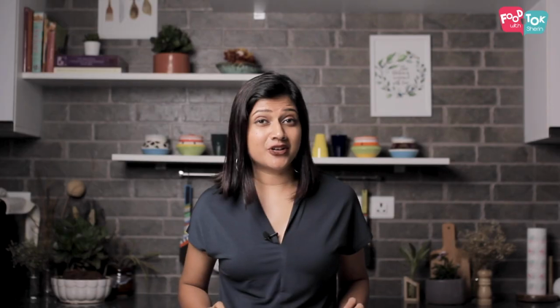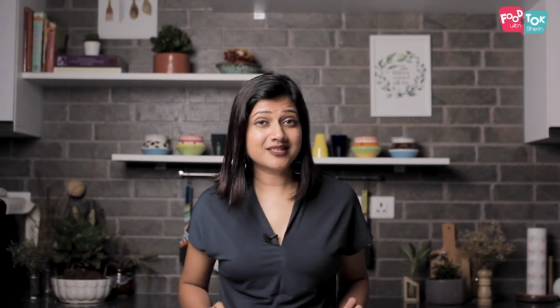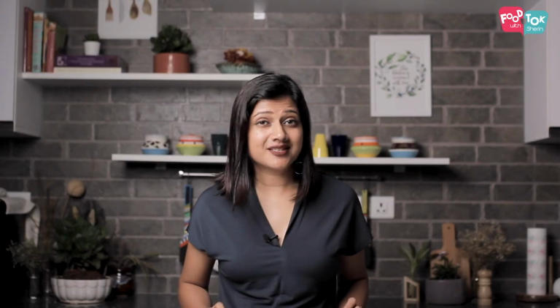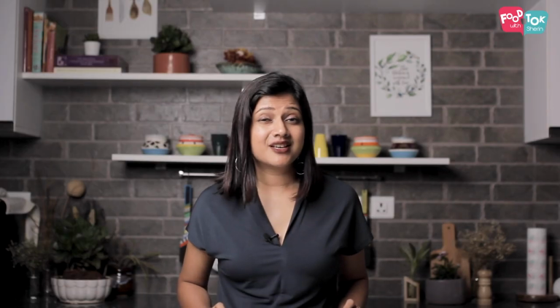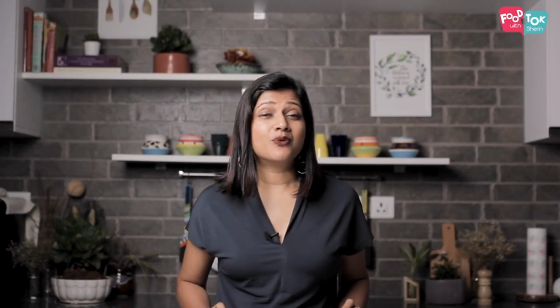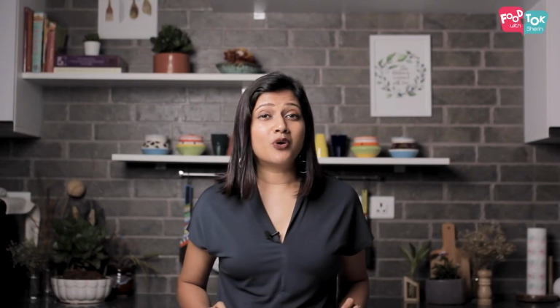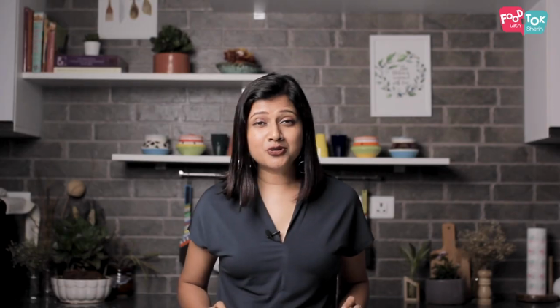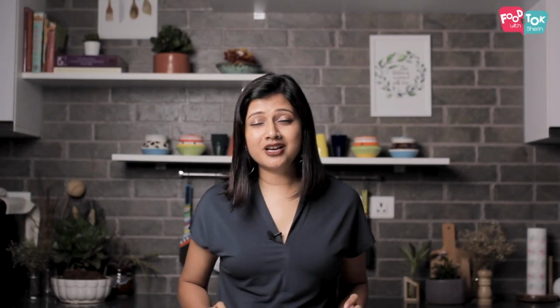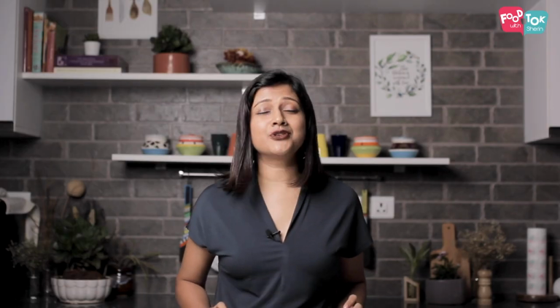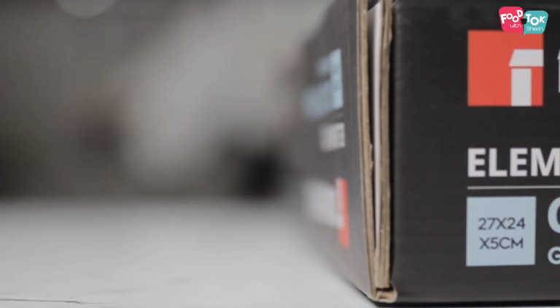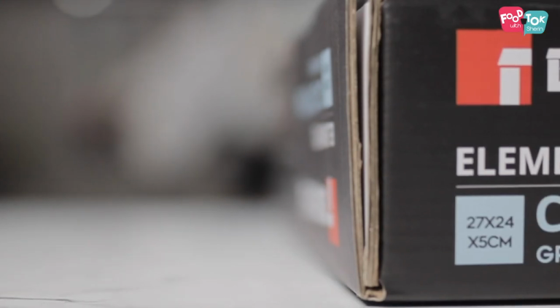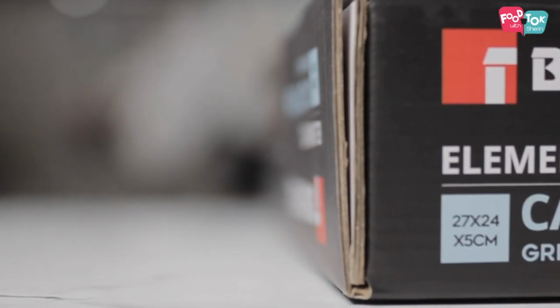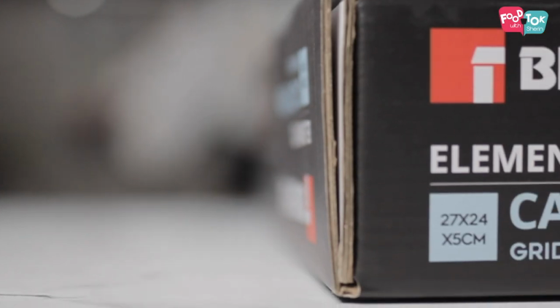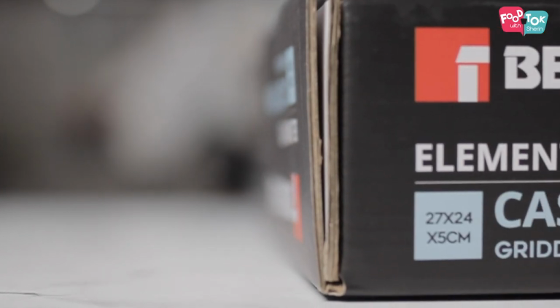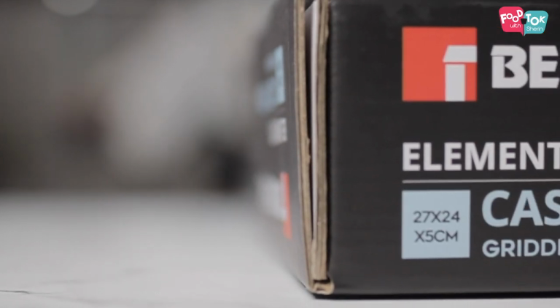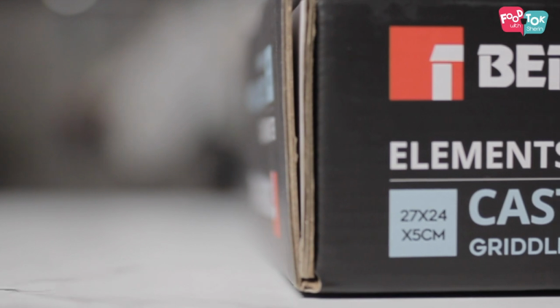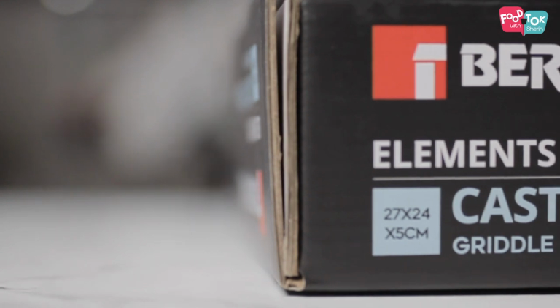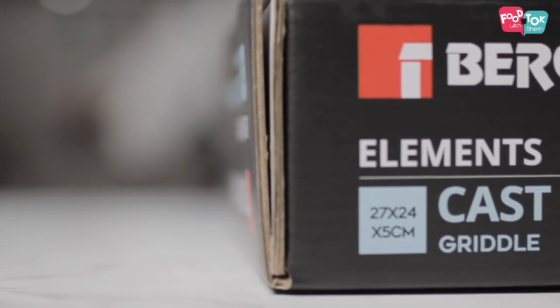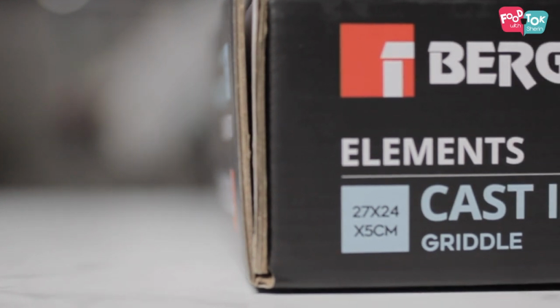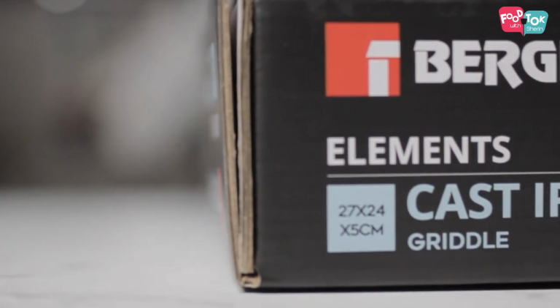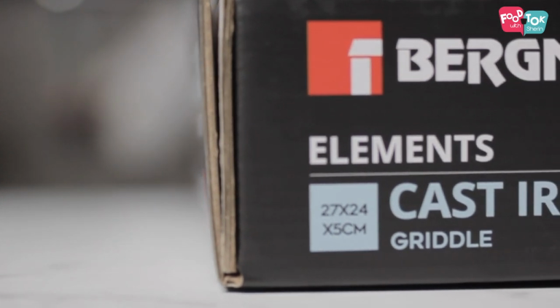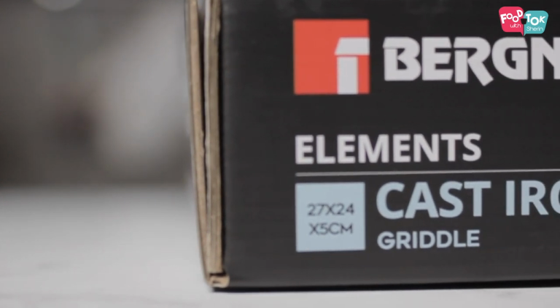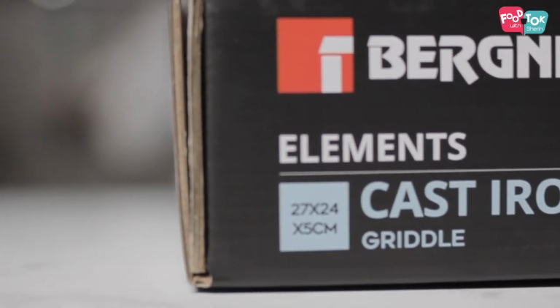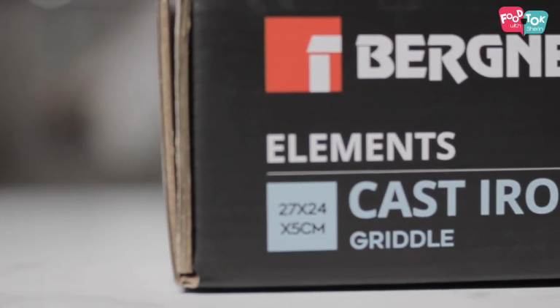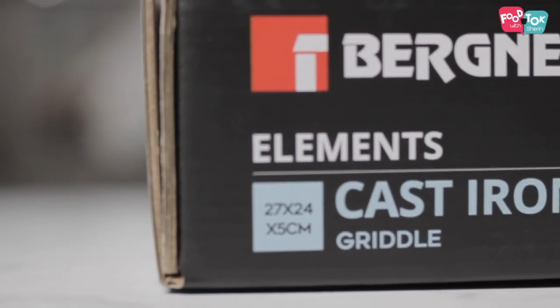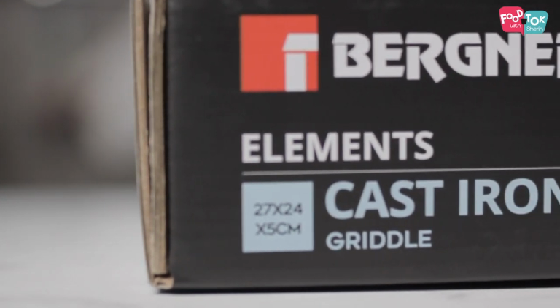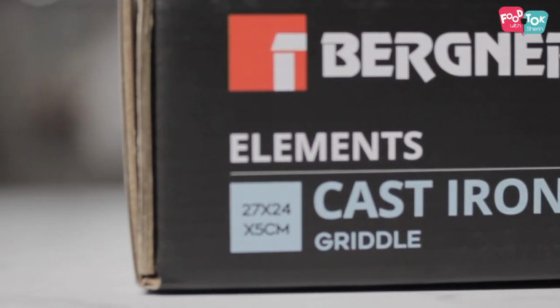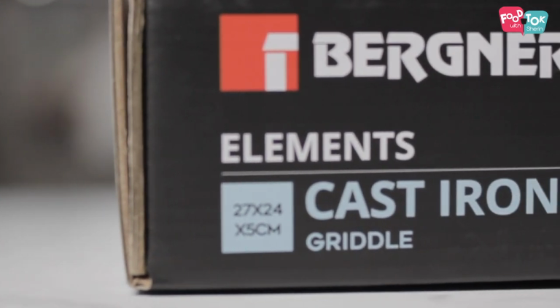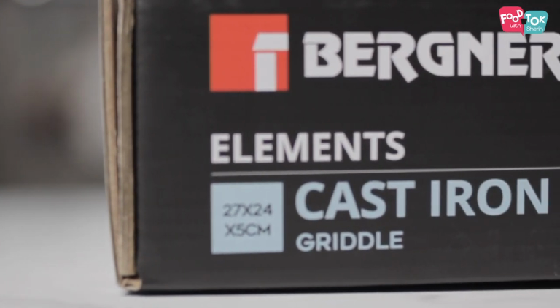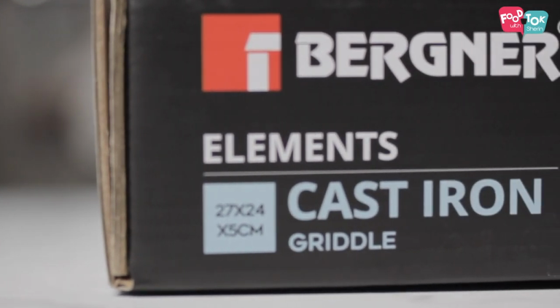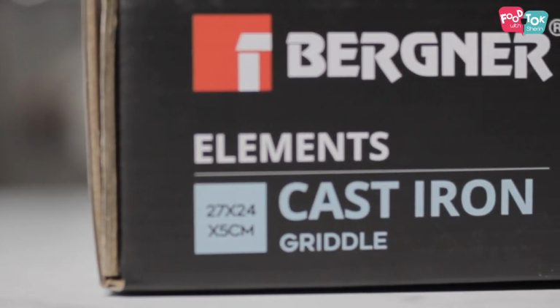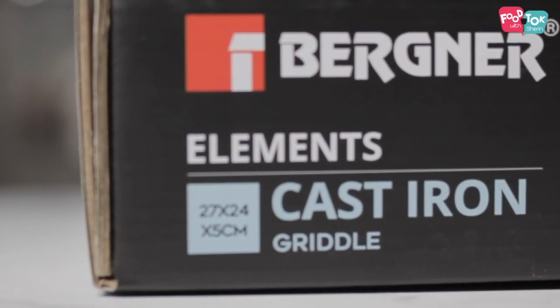So yes, what we are going to unbox now is the griddle pan. So let's see how this one looks.